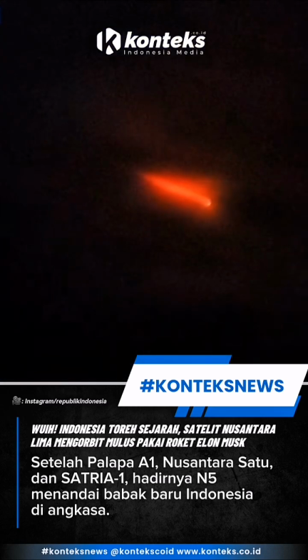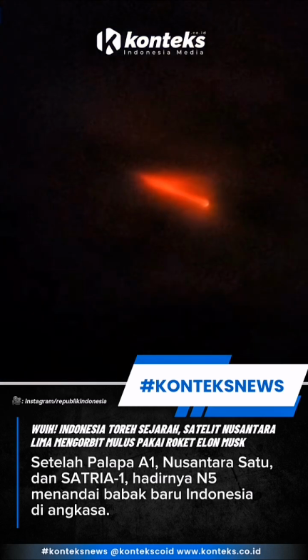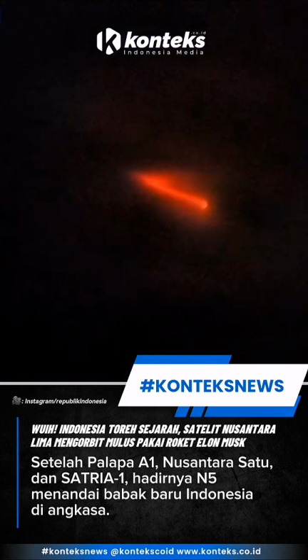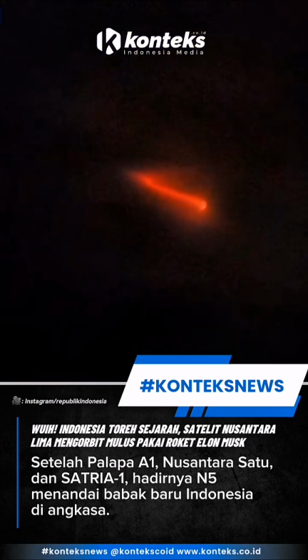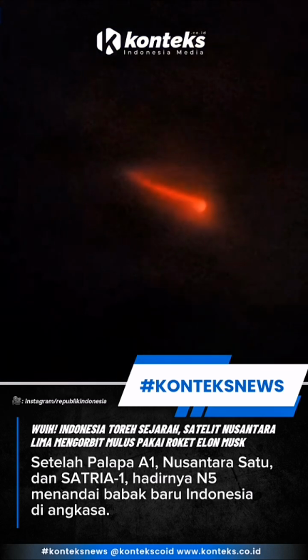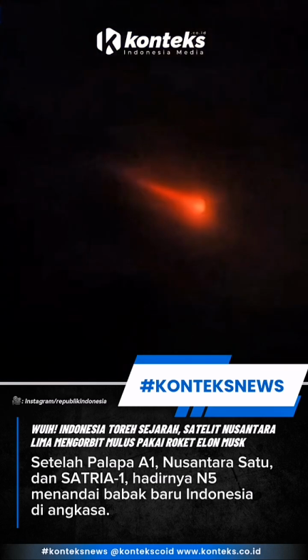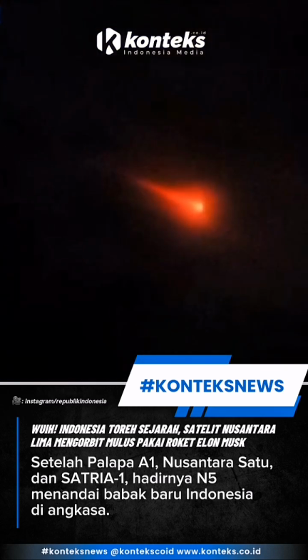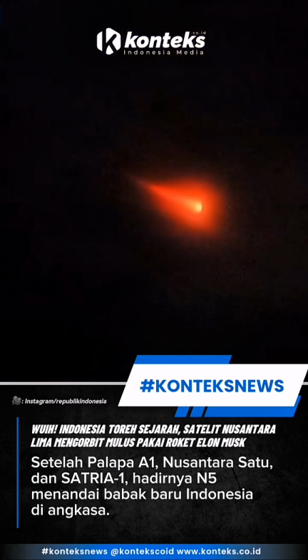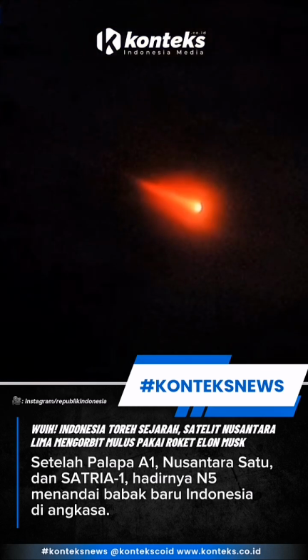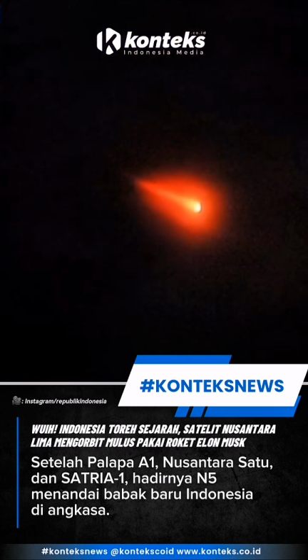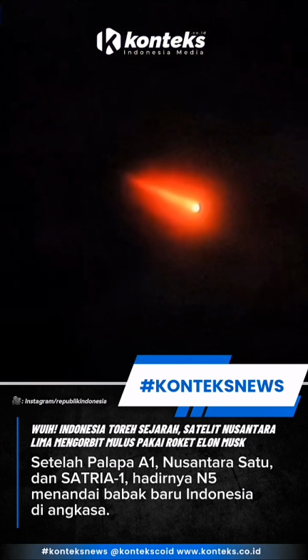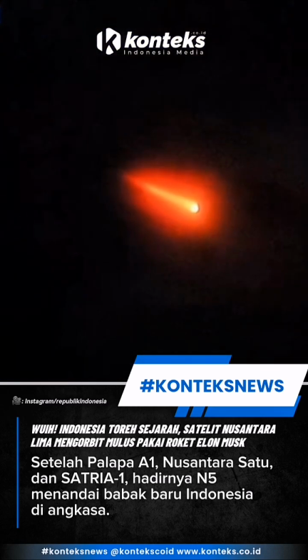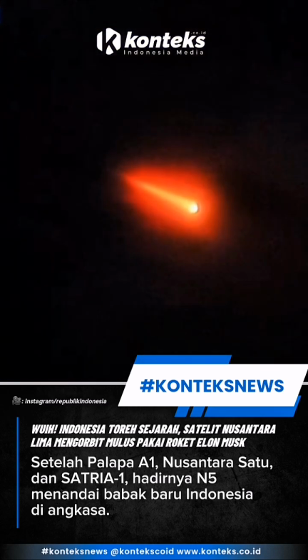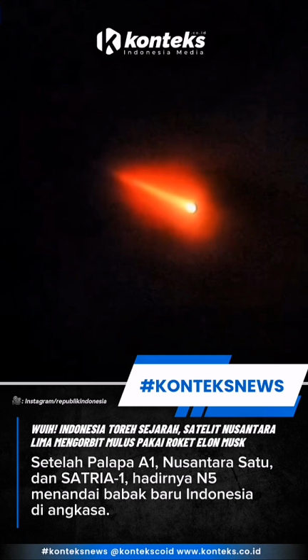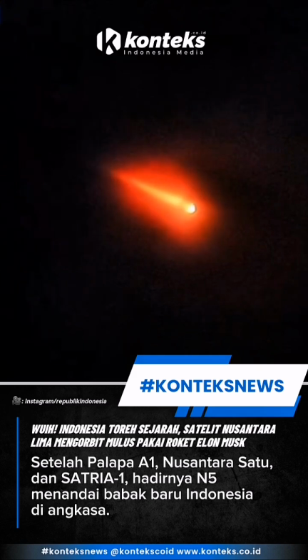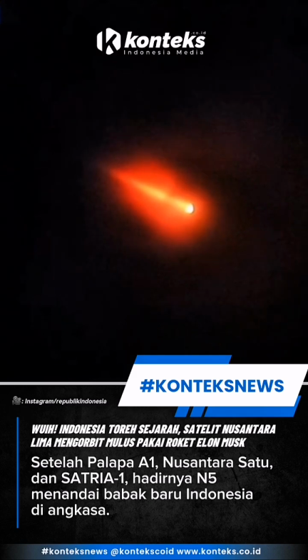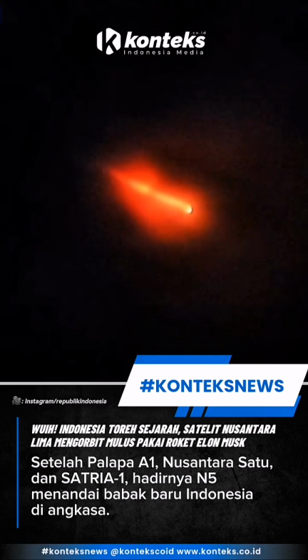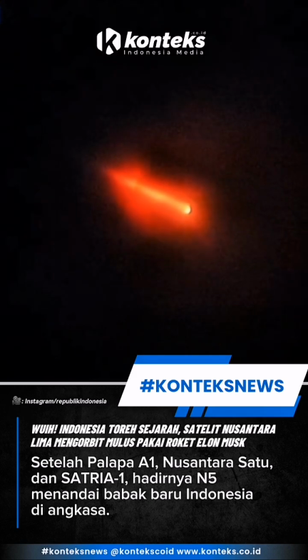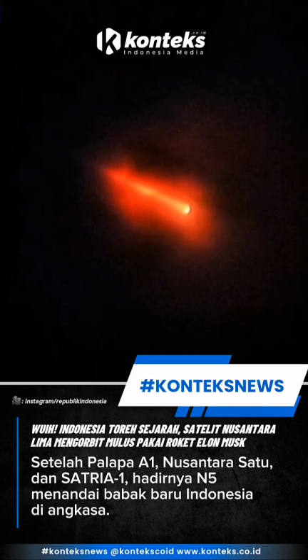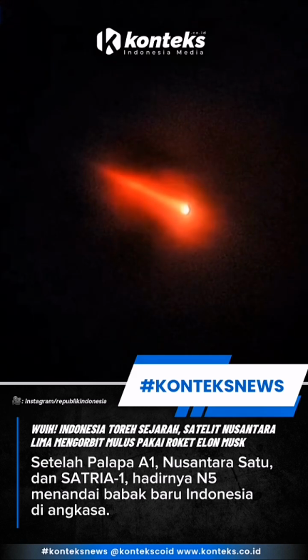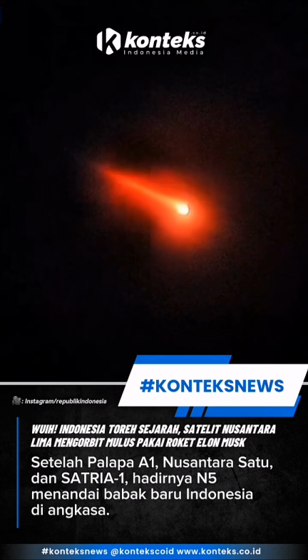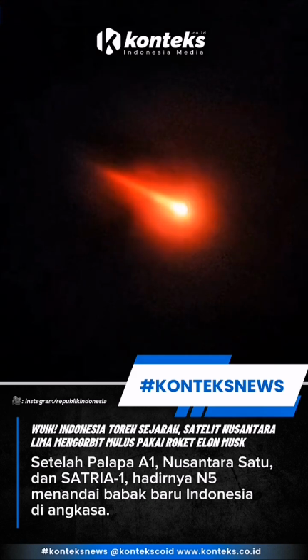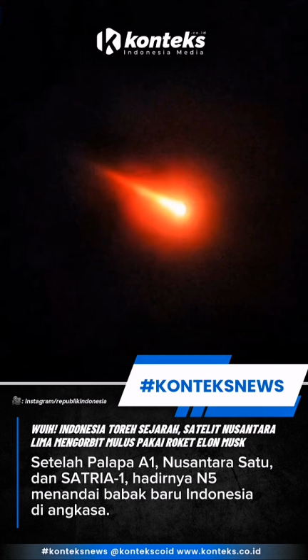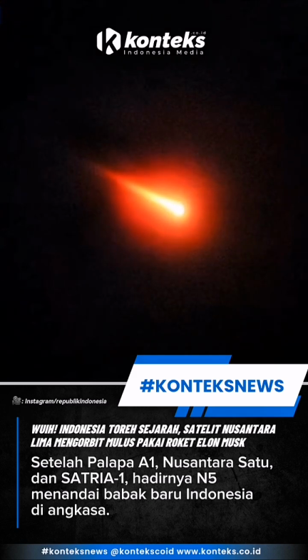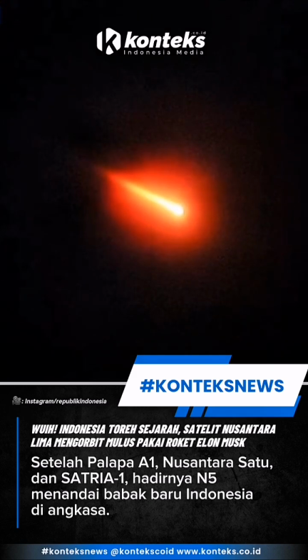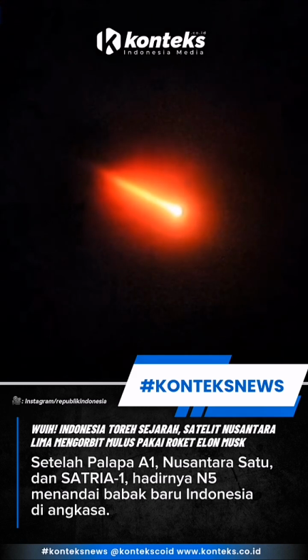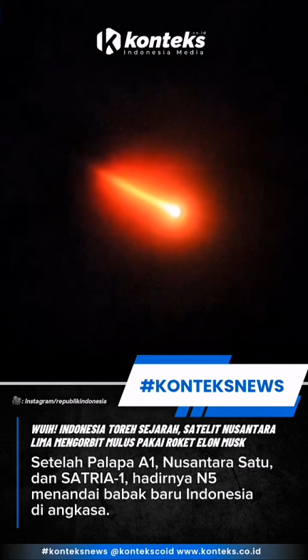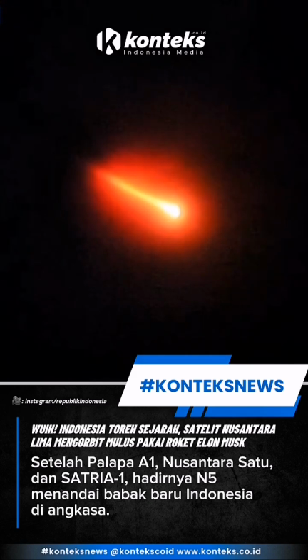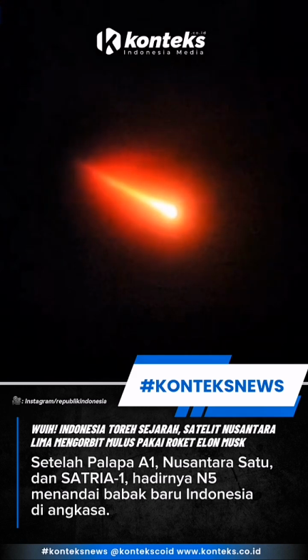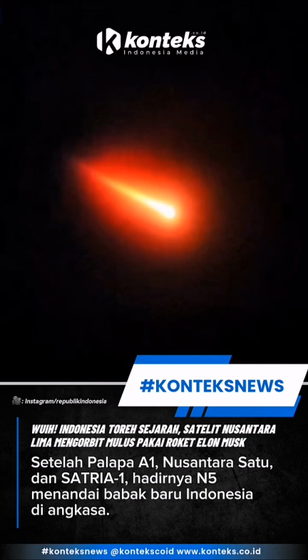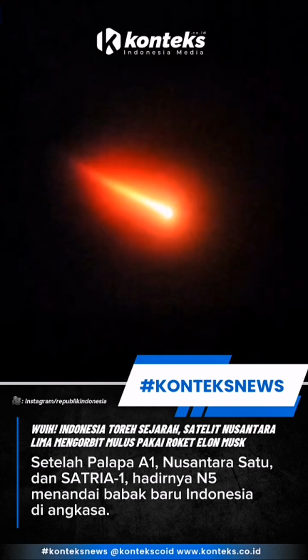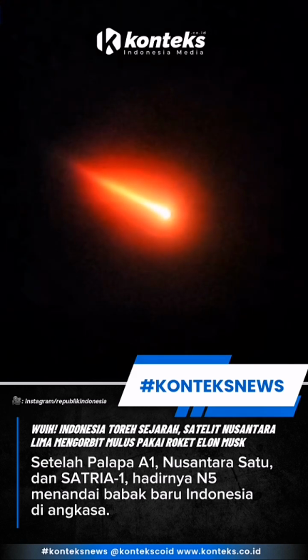Look at the colors of this liftoff tonight! Absolutely gorgeous glow from that as it punches through the clouds.